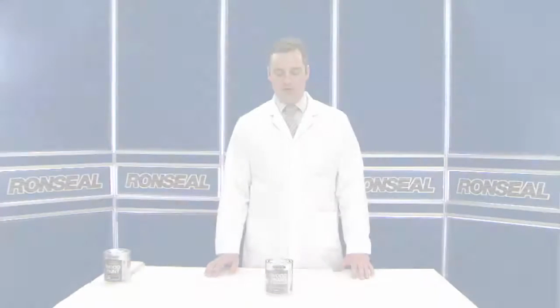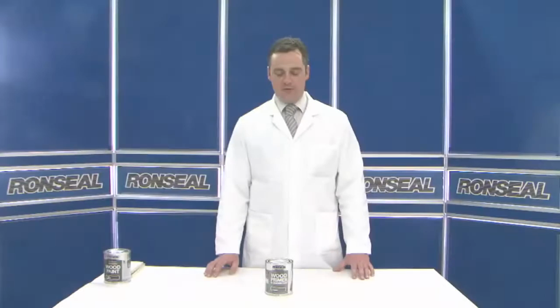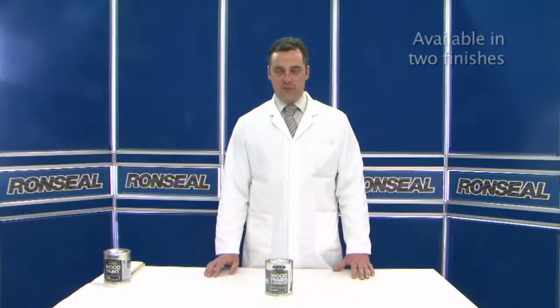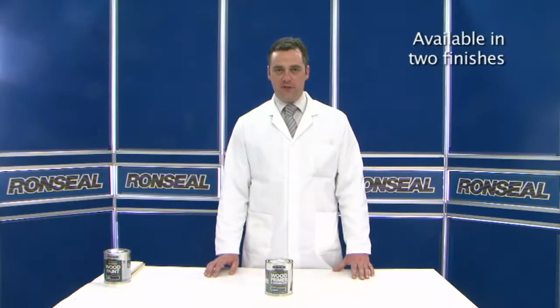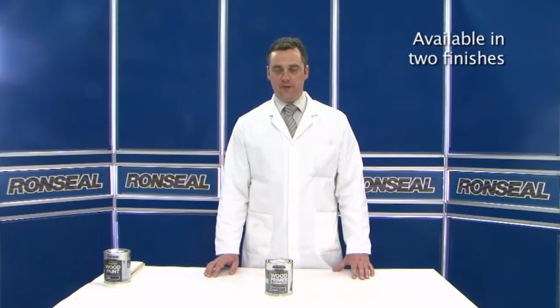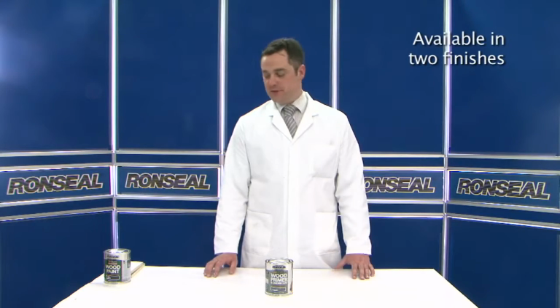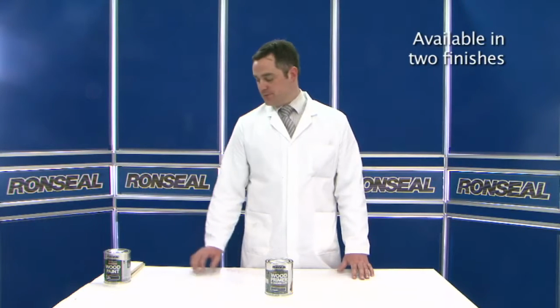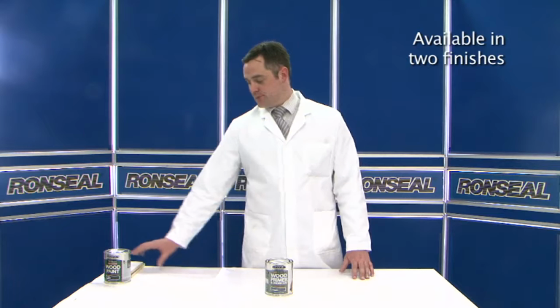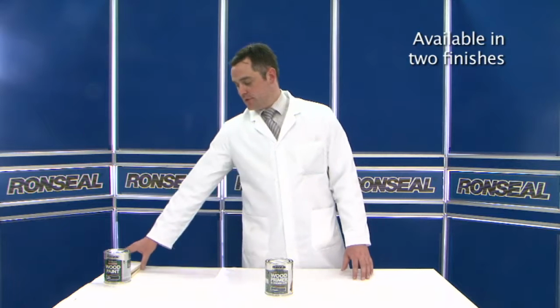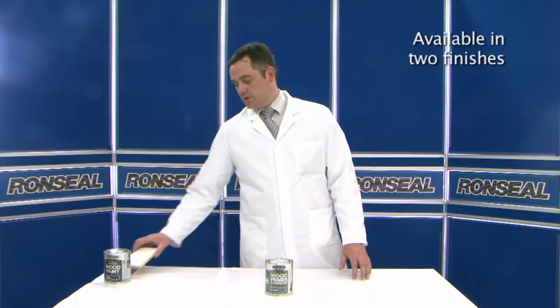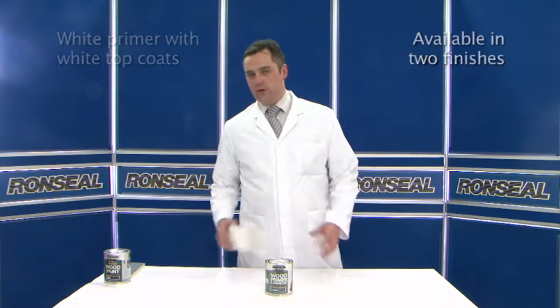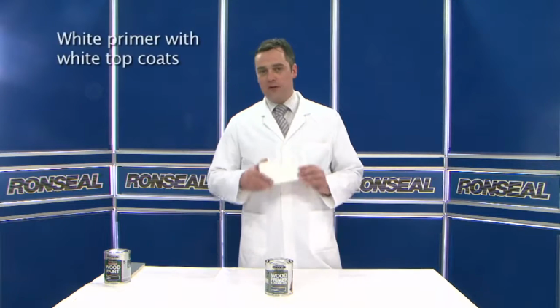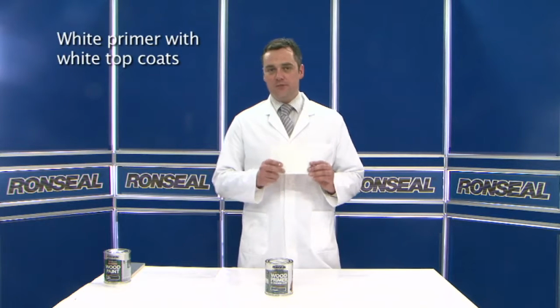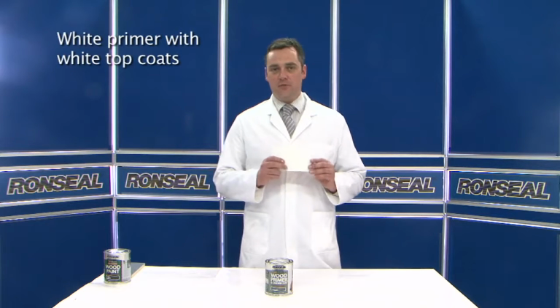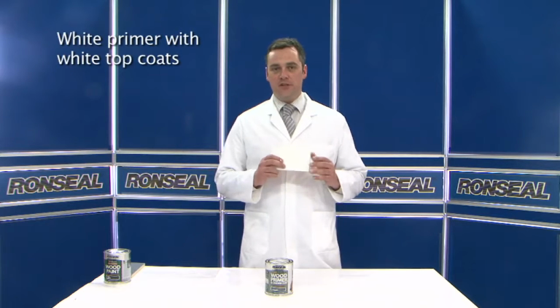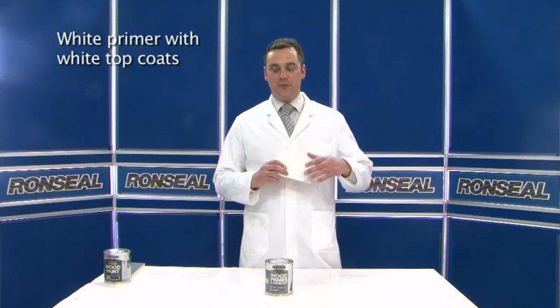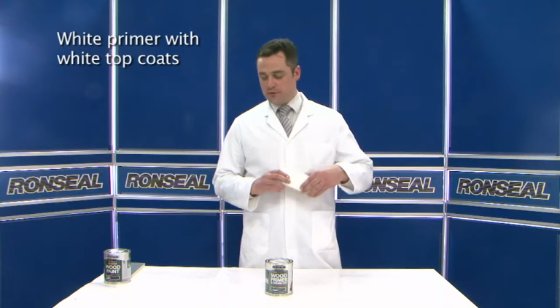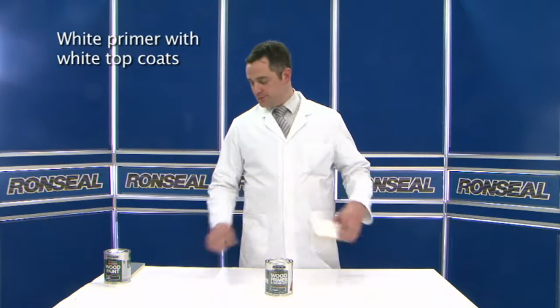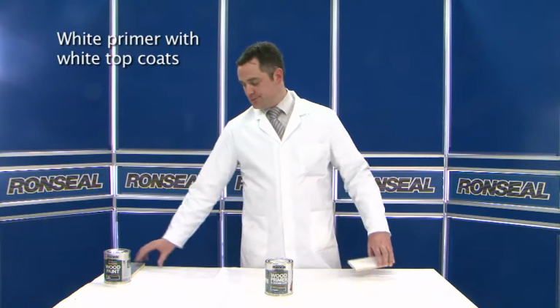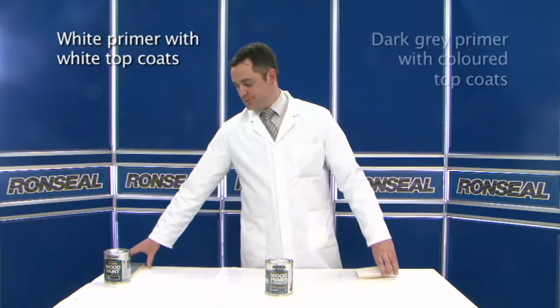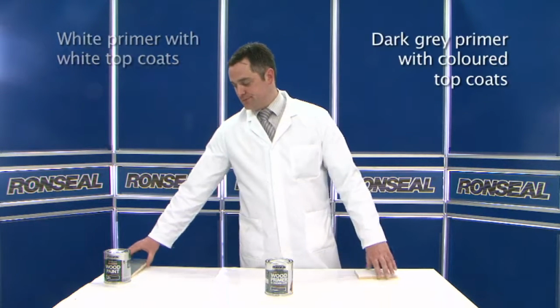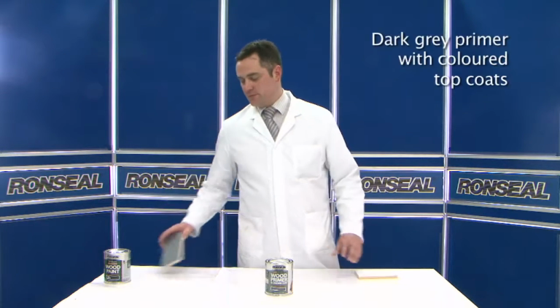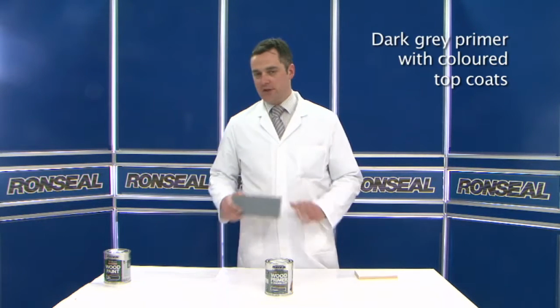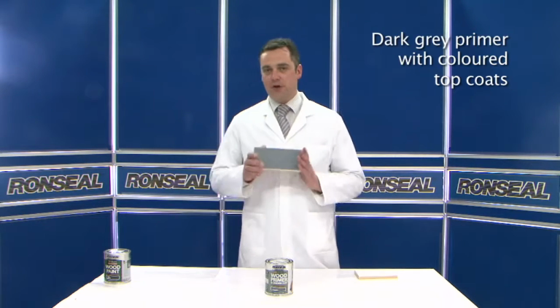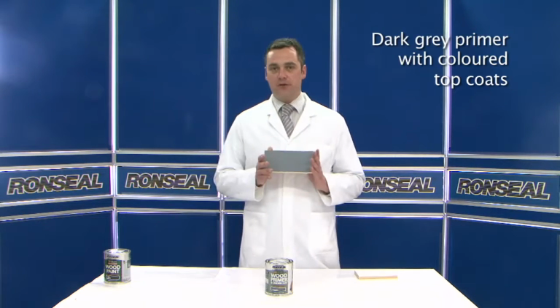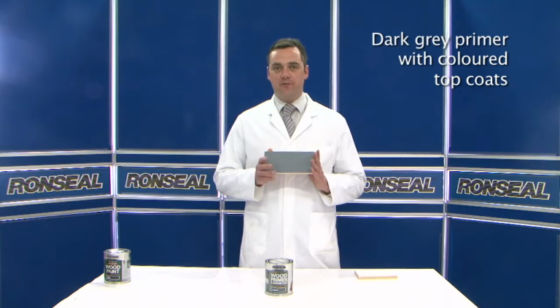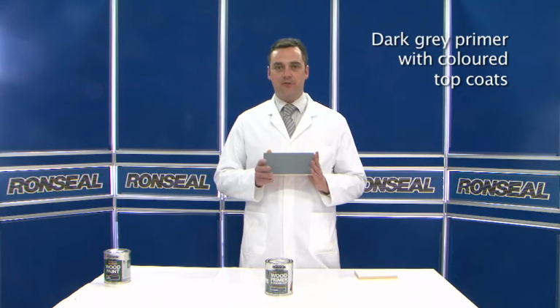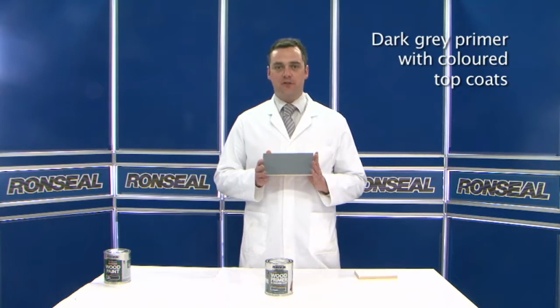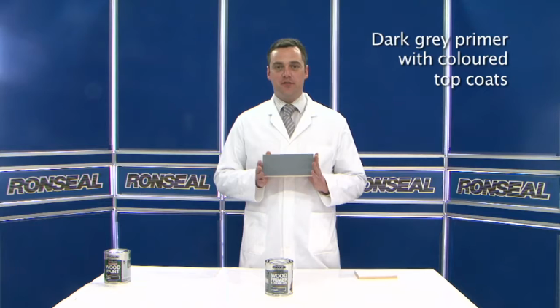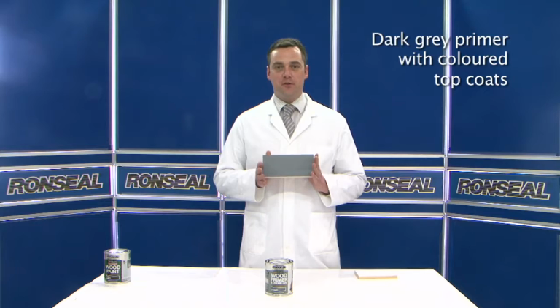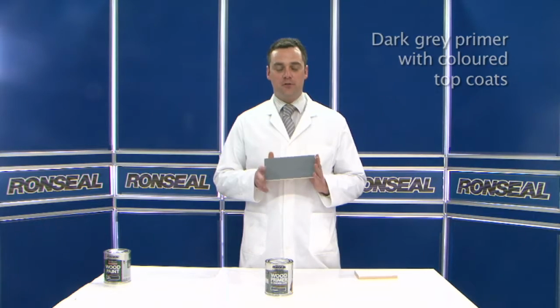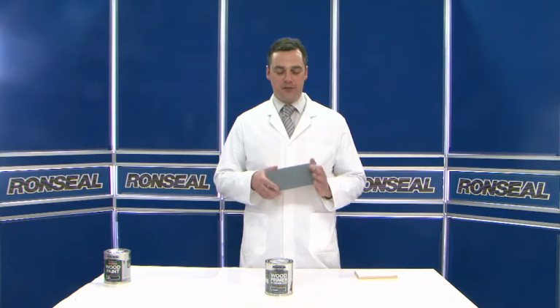It's available in two finishes: a white for white topcoats, and a dark grey for use with the rest of our colour range.